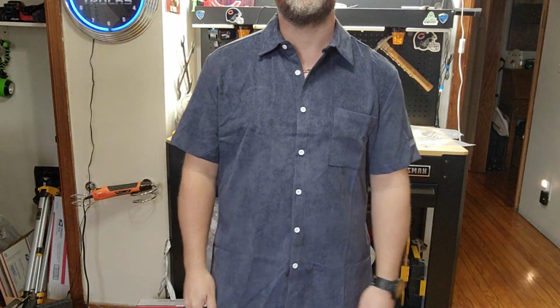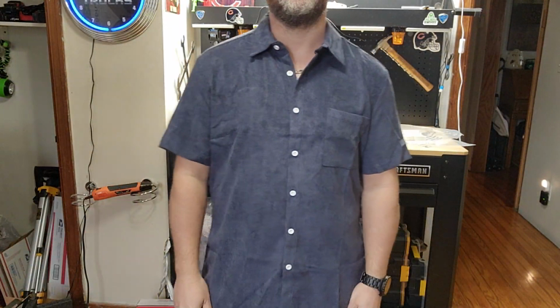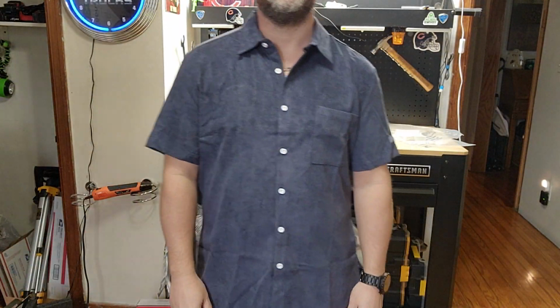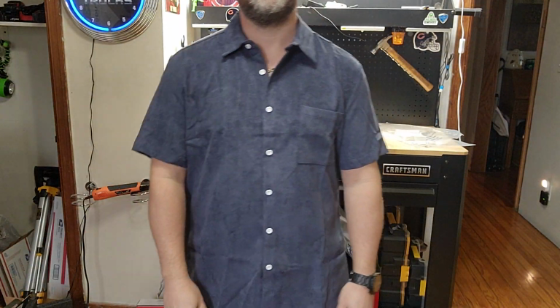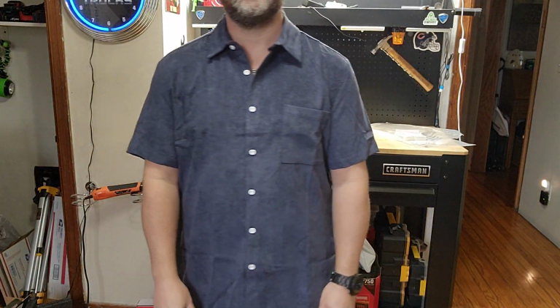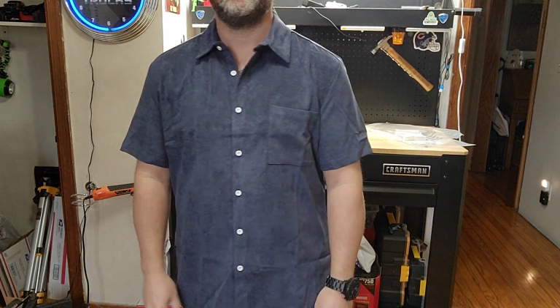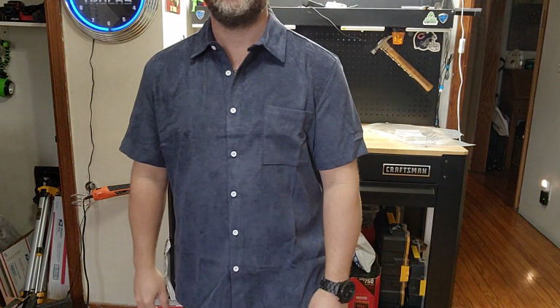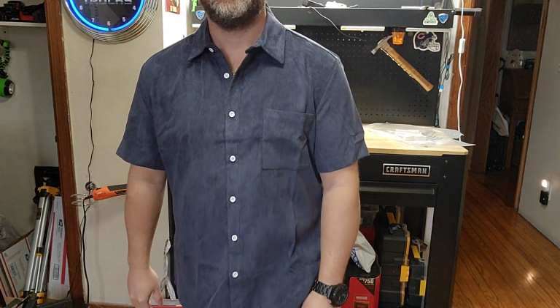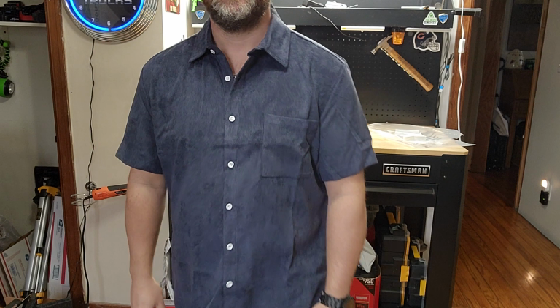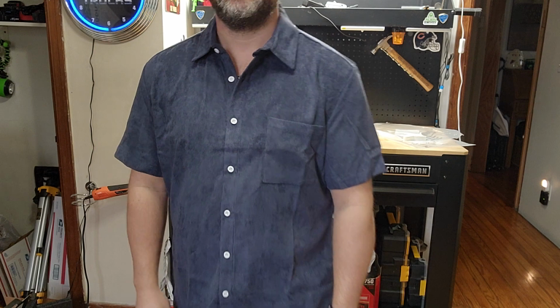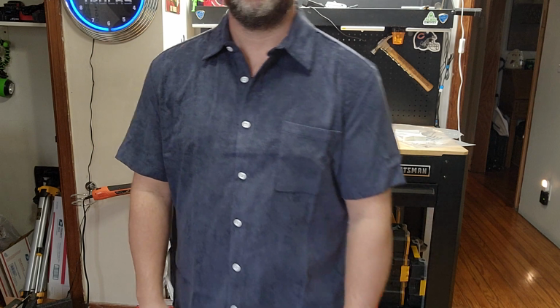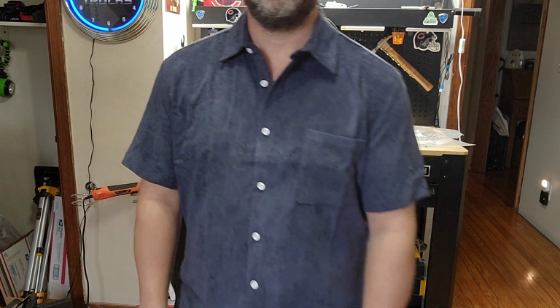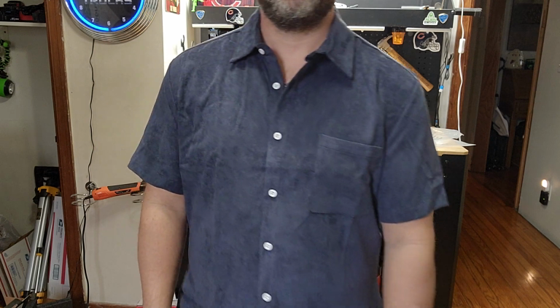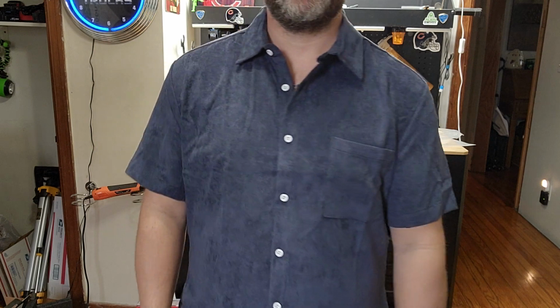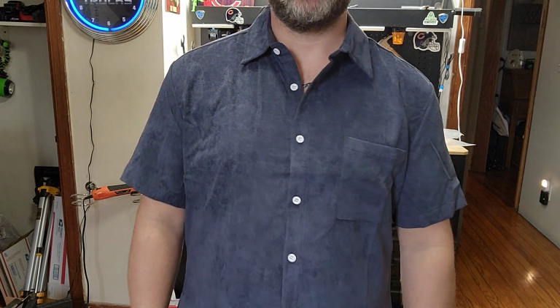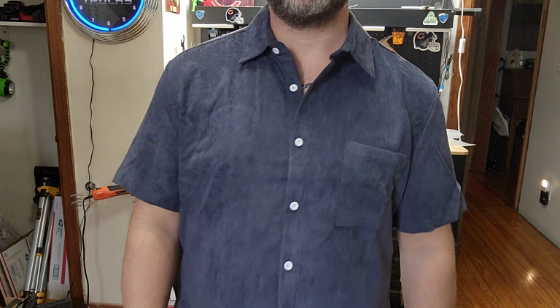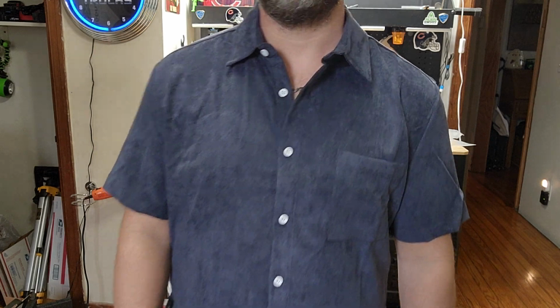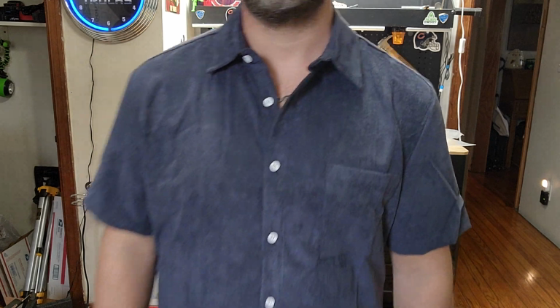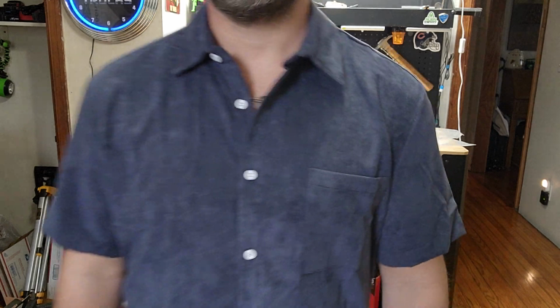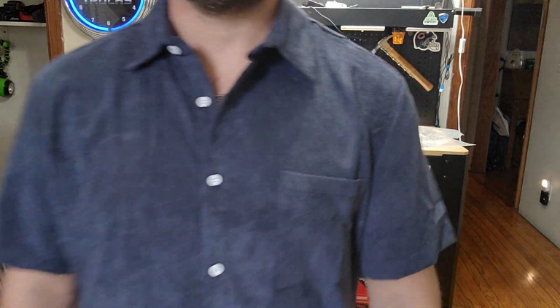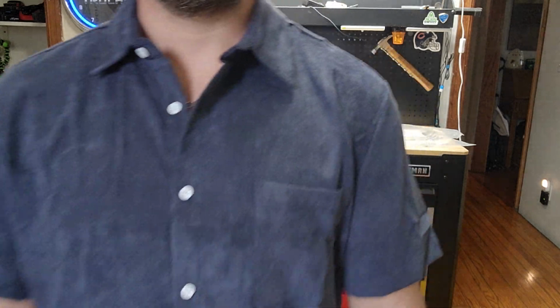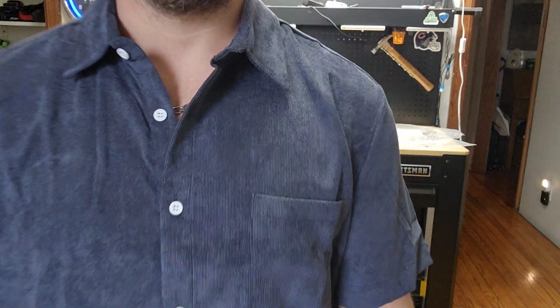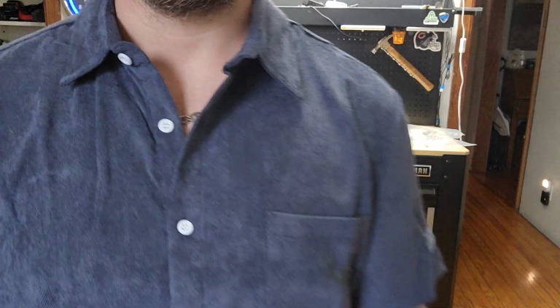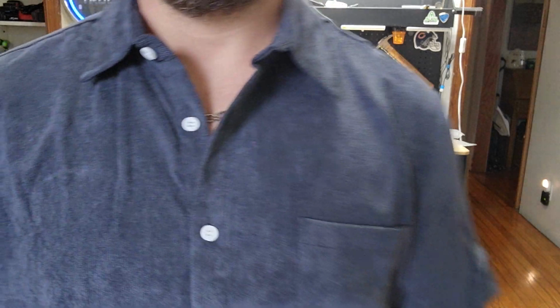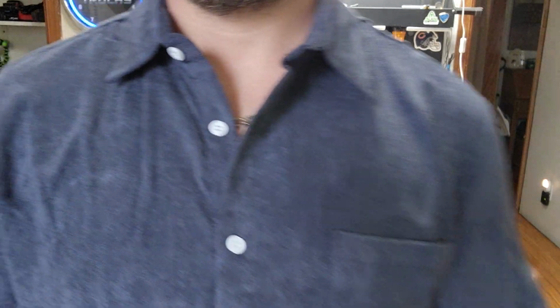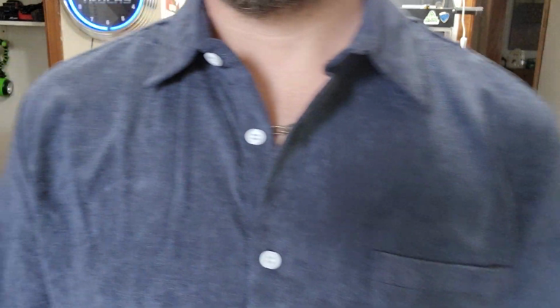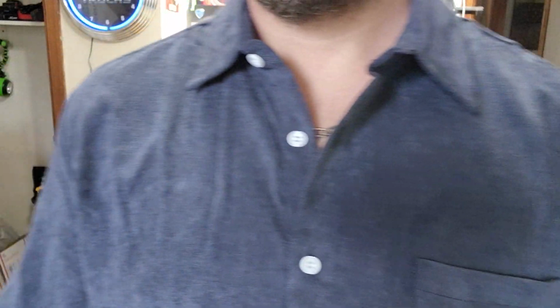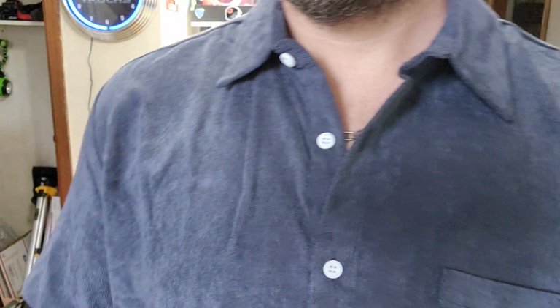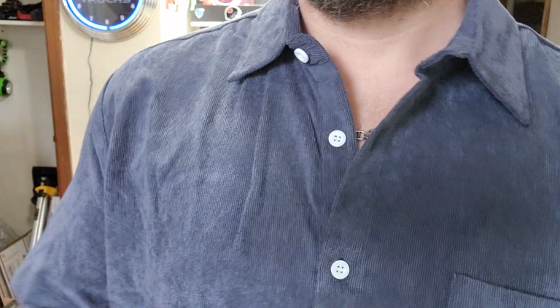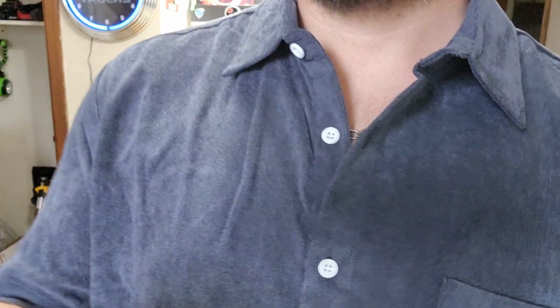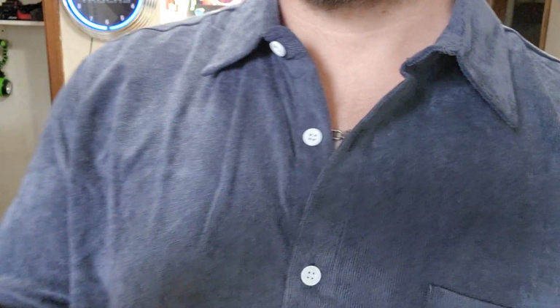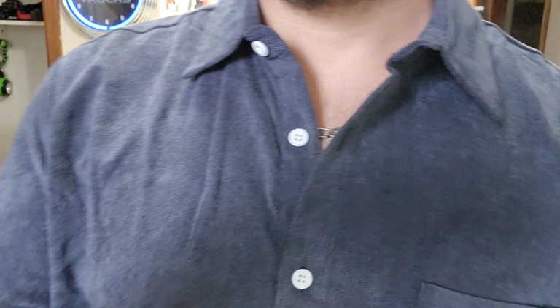So there you go — get yourself a corduroy shirt. Now you just got to find some pants to go with it. Thanks for watching.